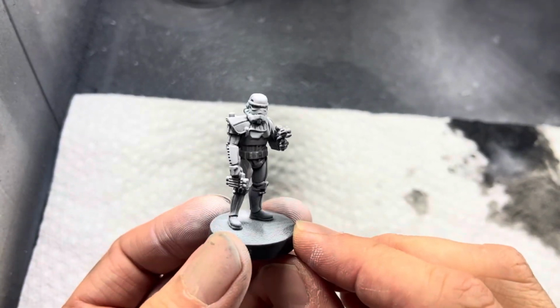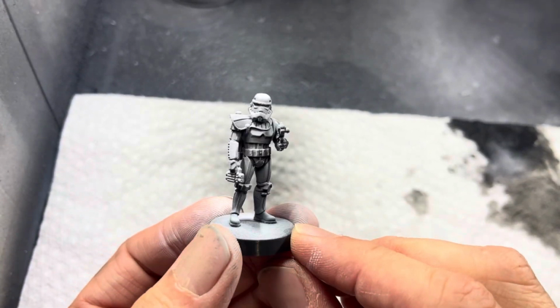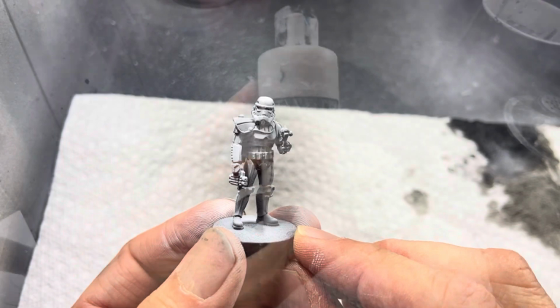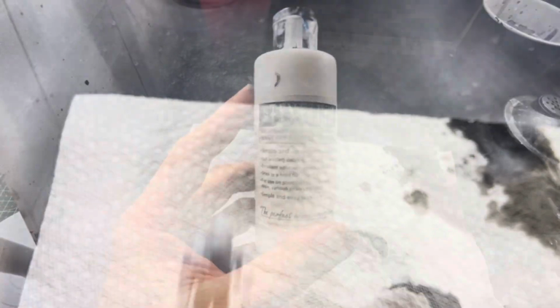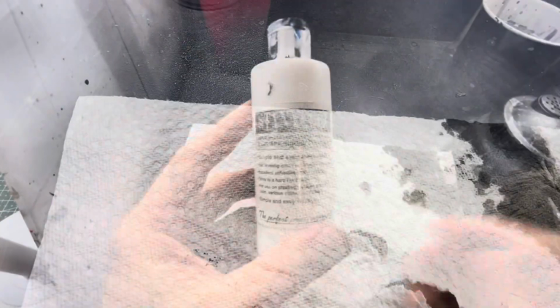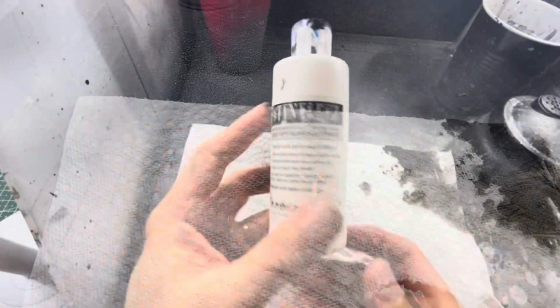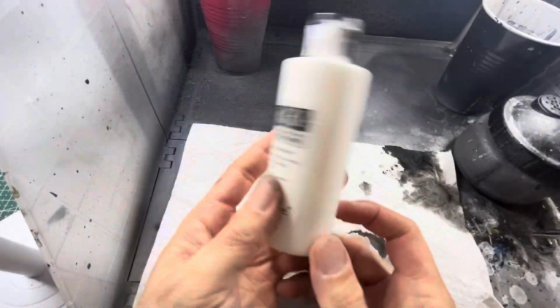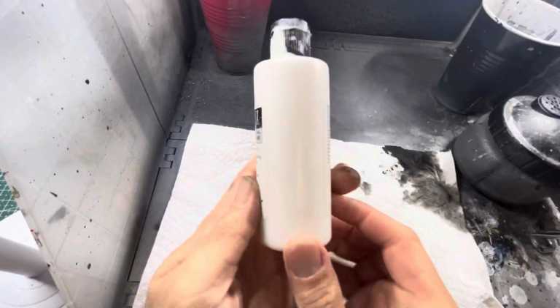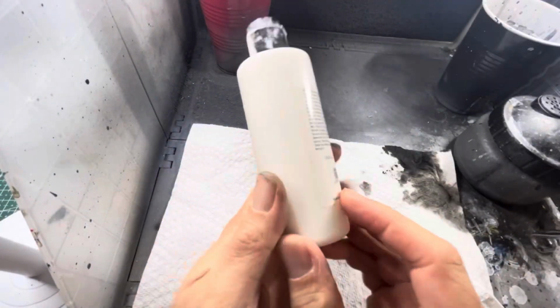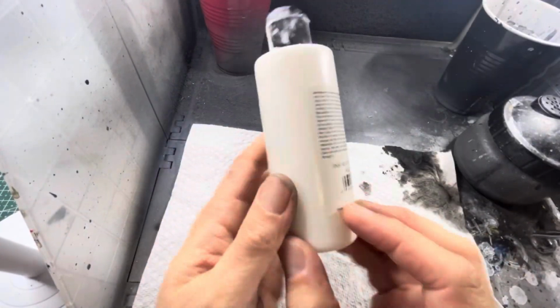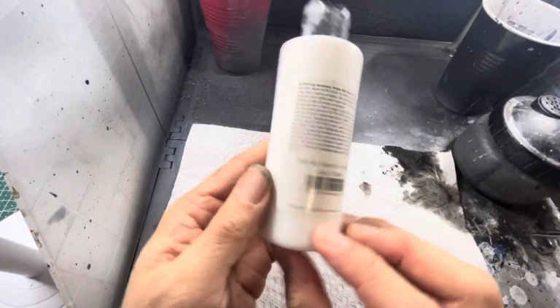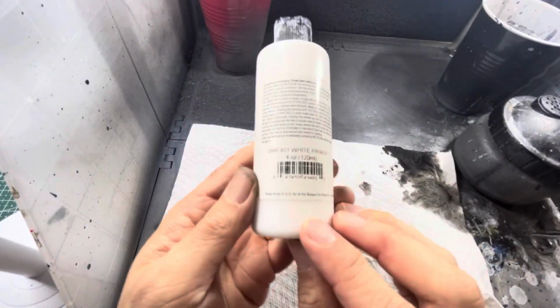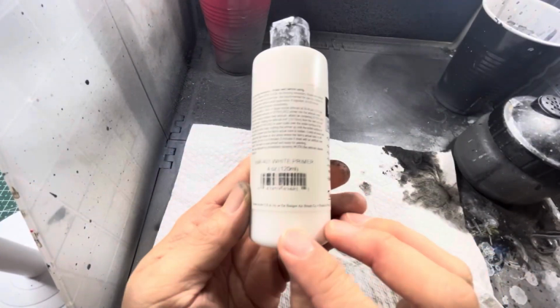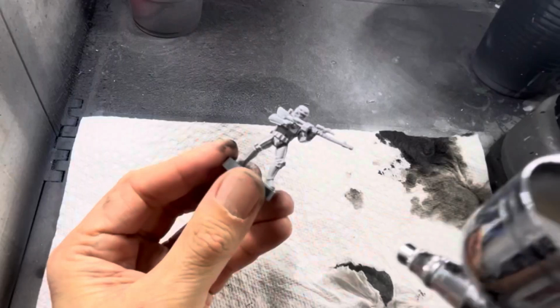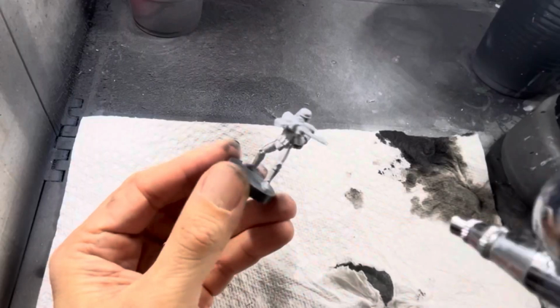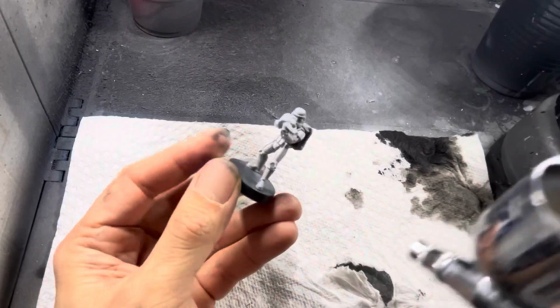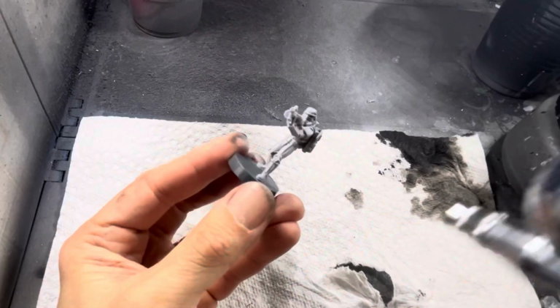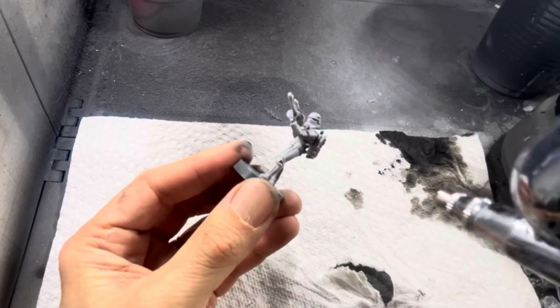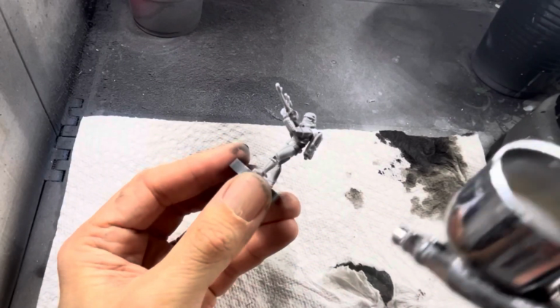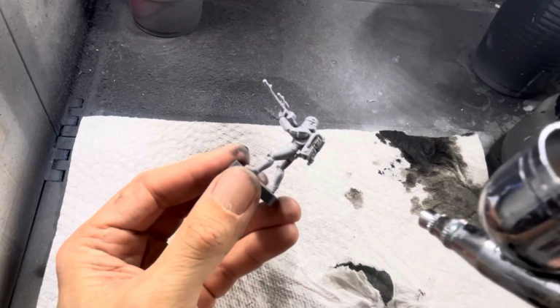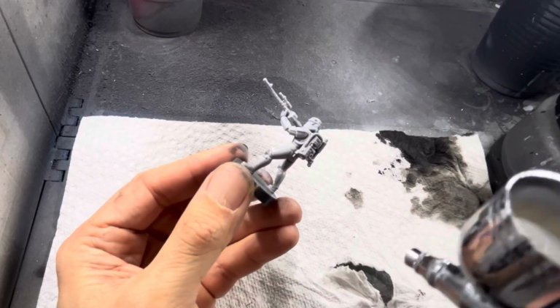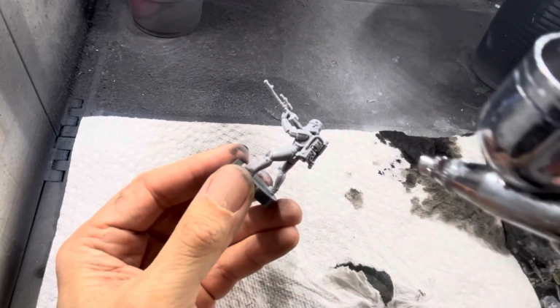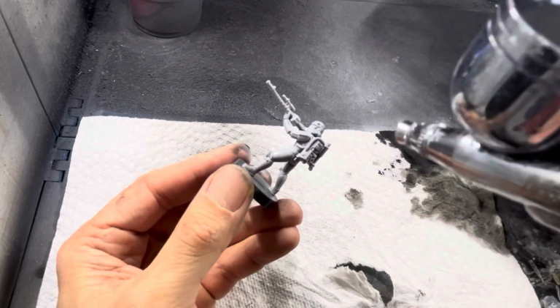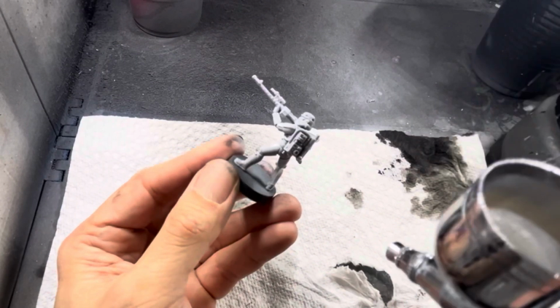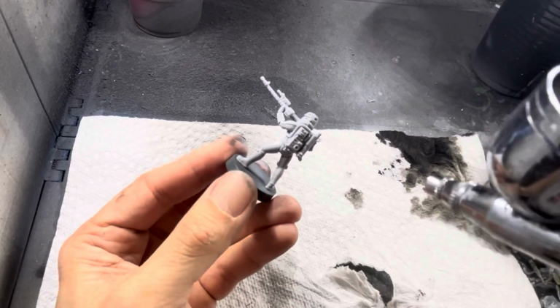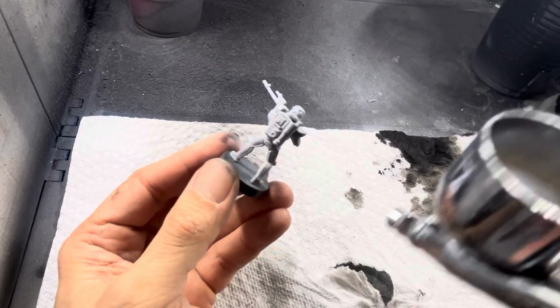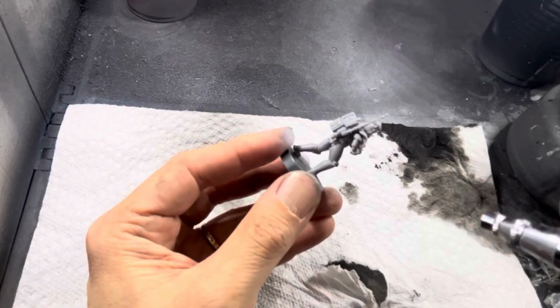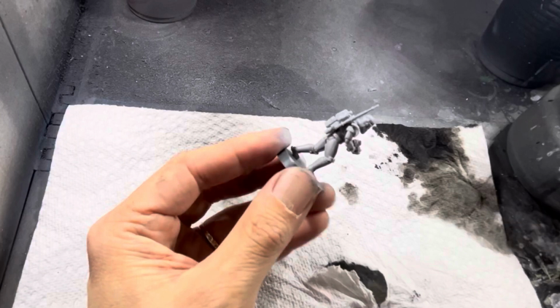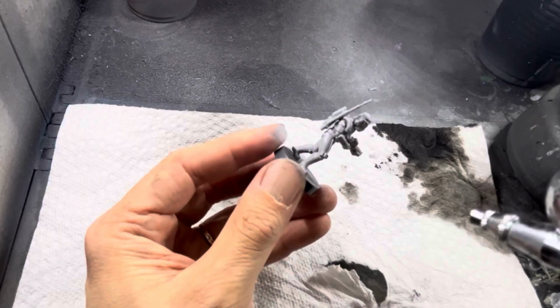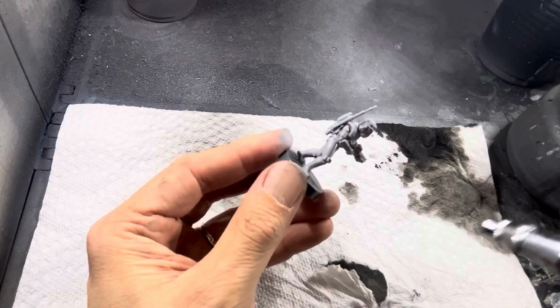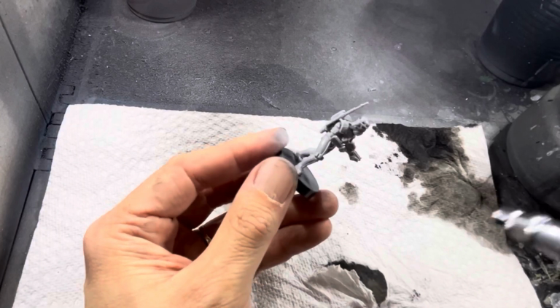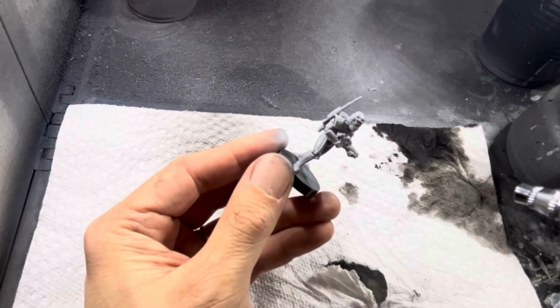For the other three methods I'm going to prime everything white, so the next three models are going to be primed white before I do anything else to them.